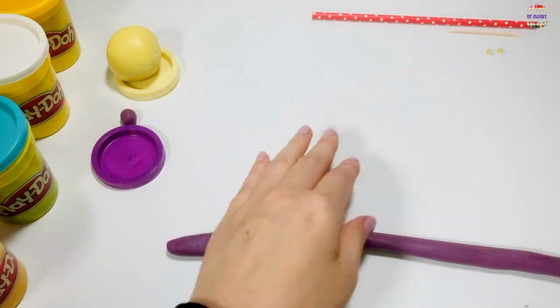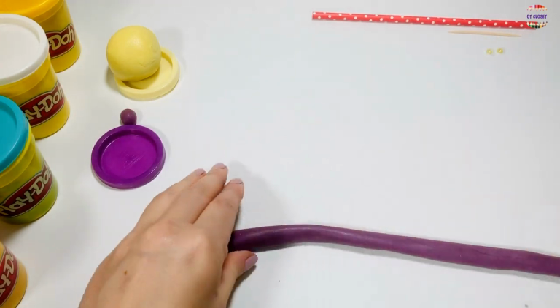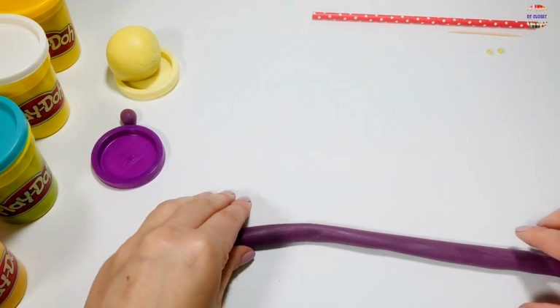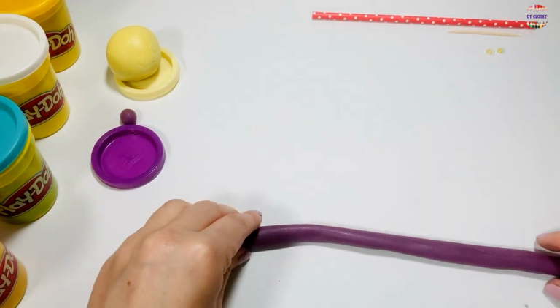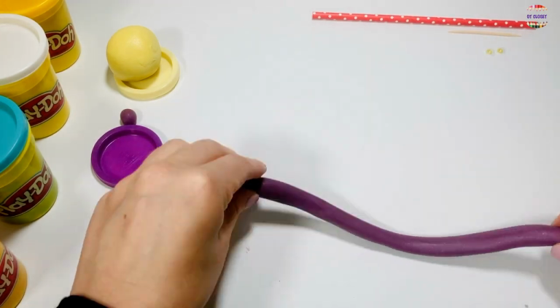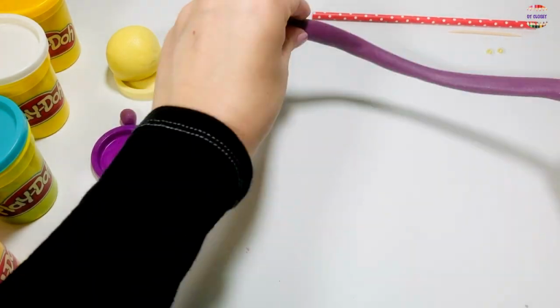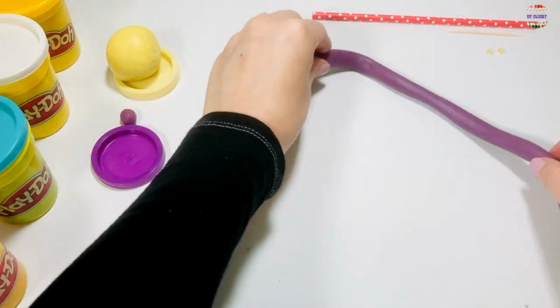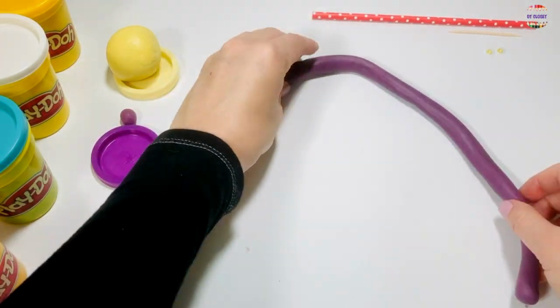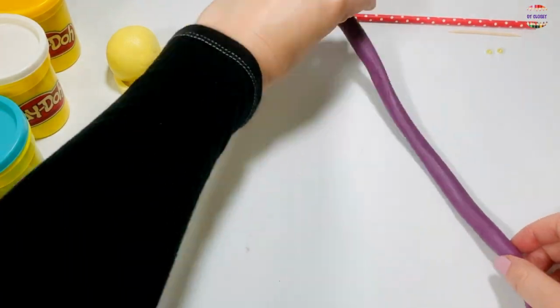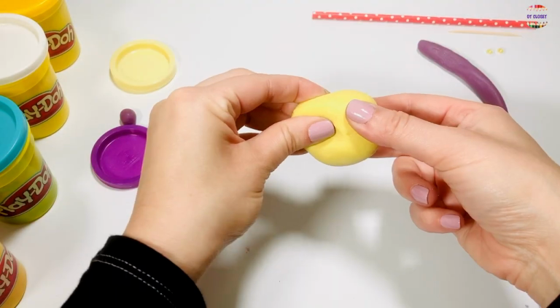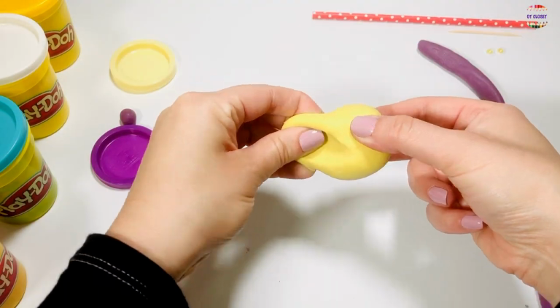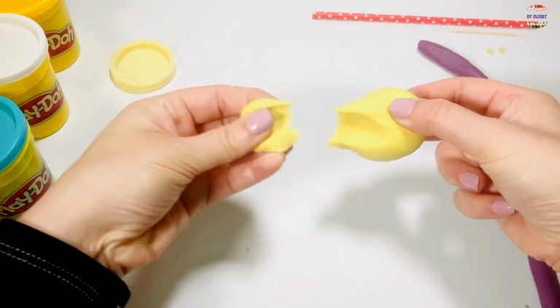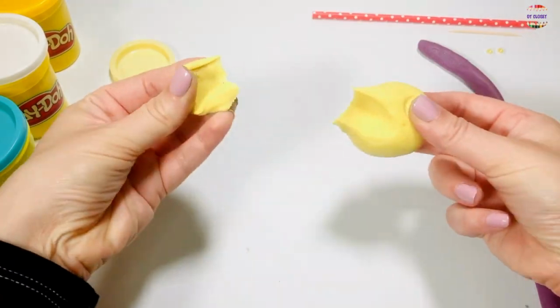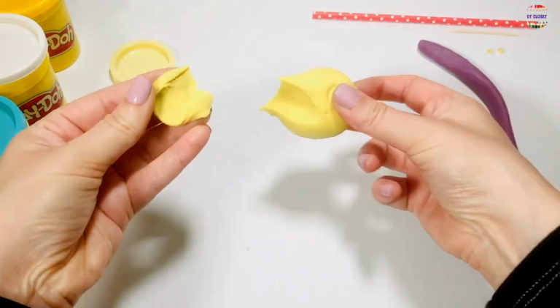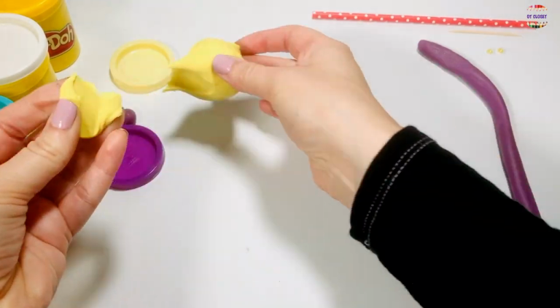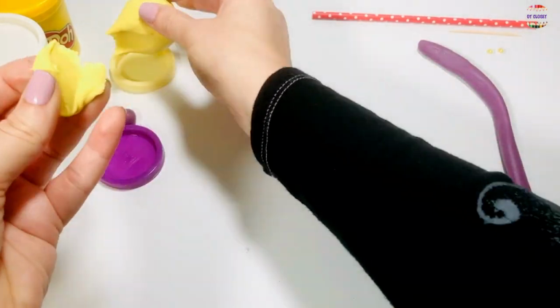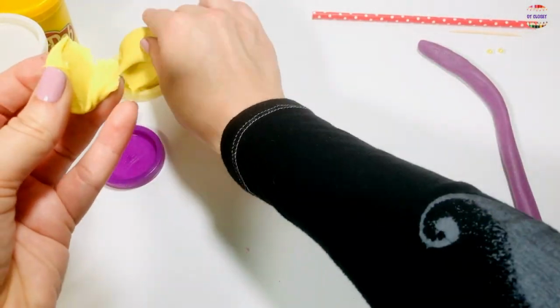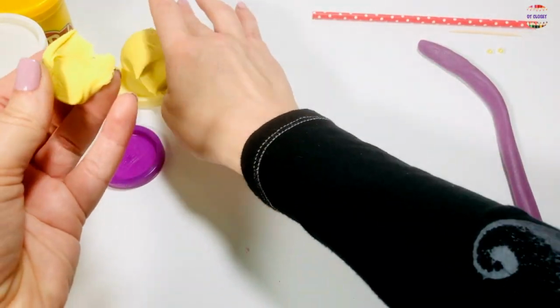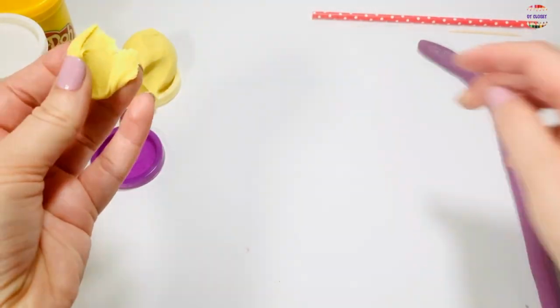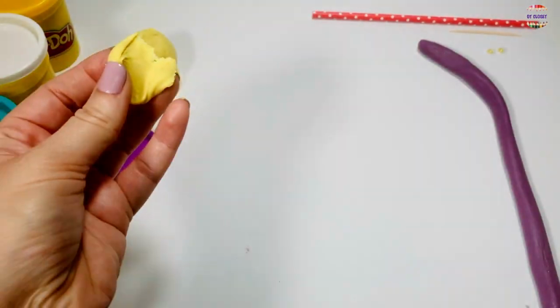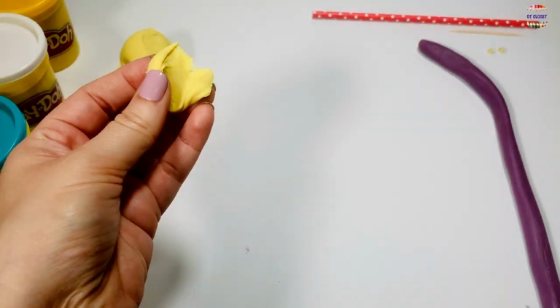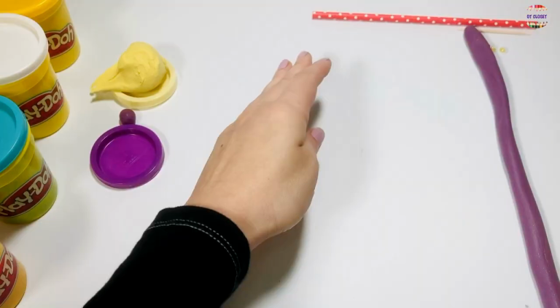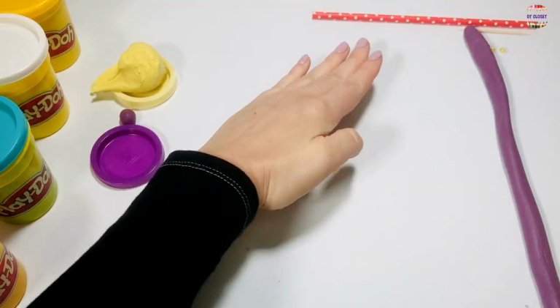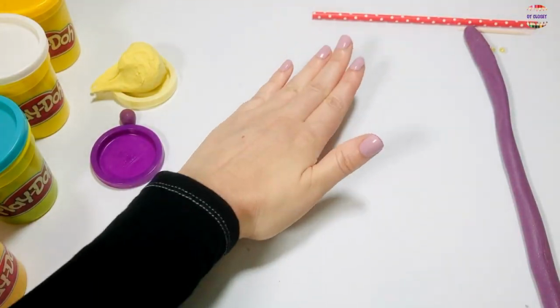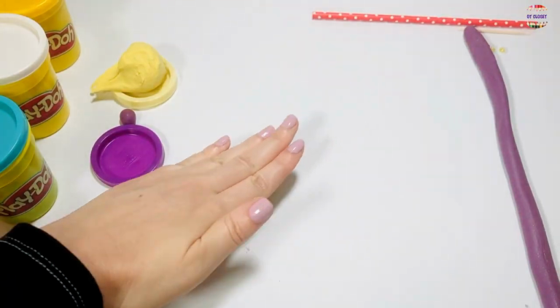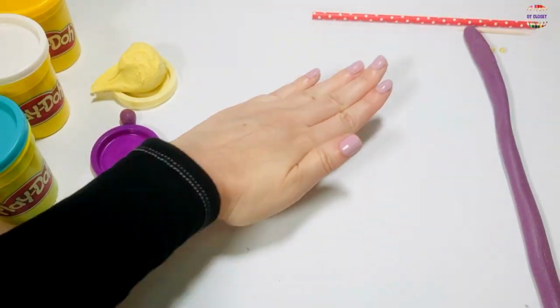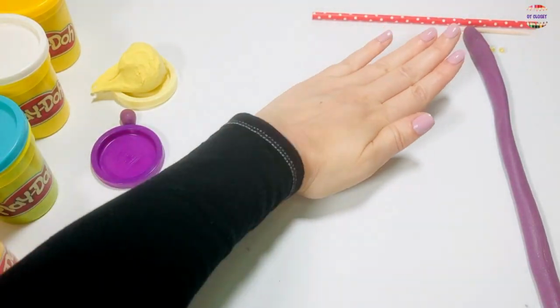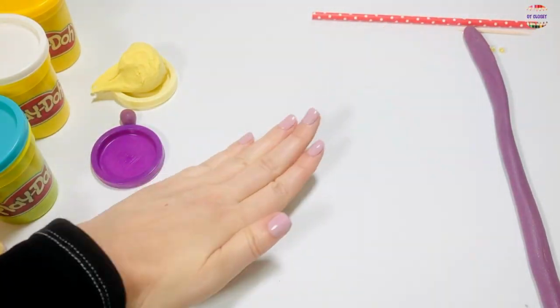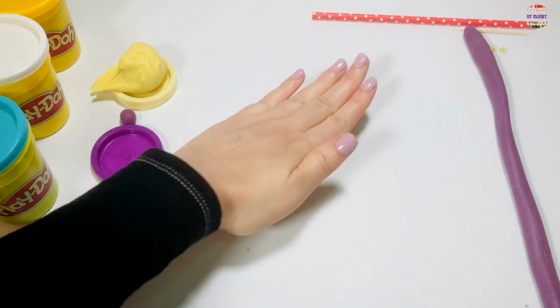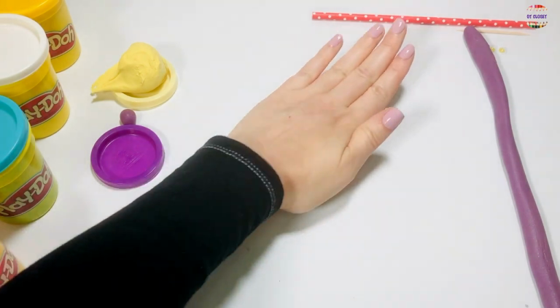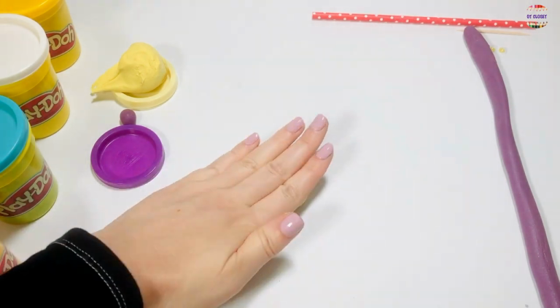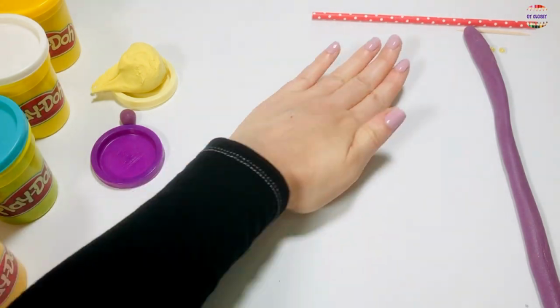Take a small piece of your other color, roll it, and make the tail.